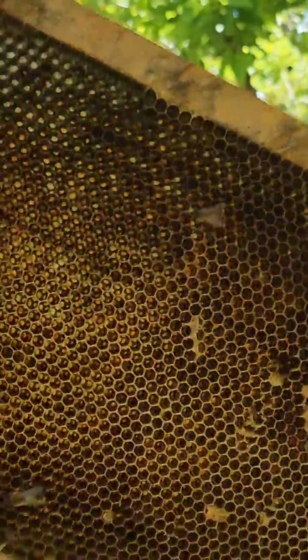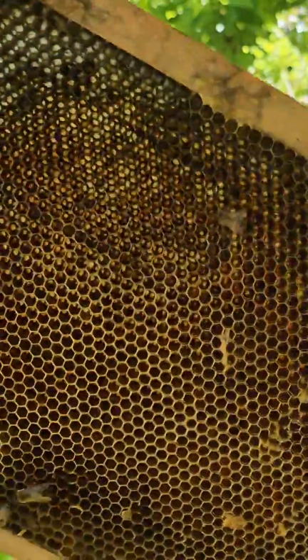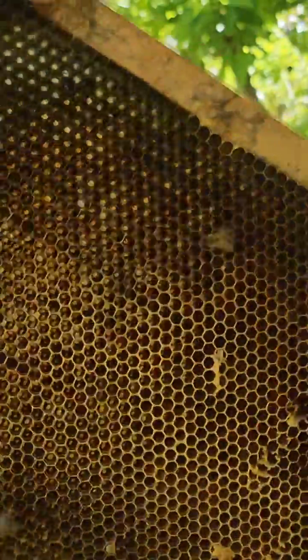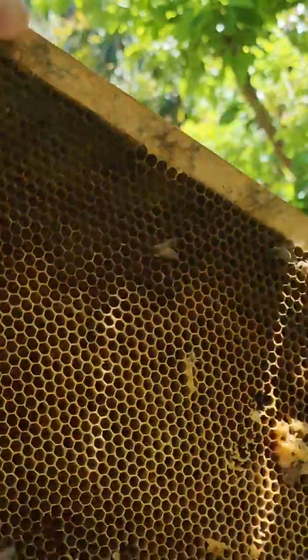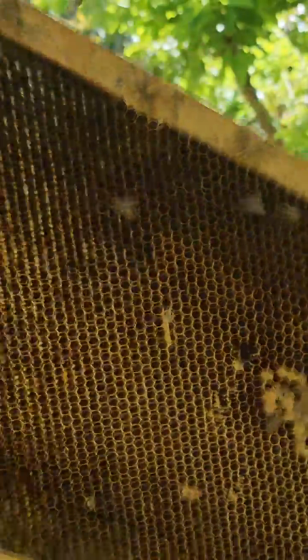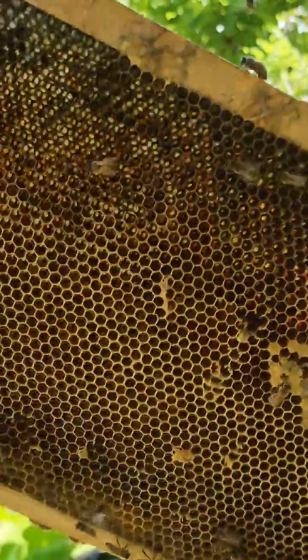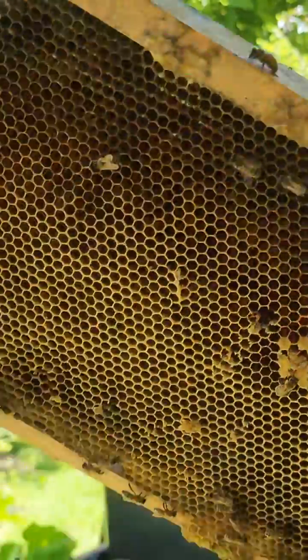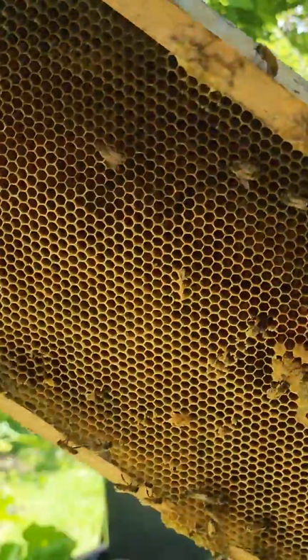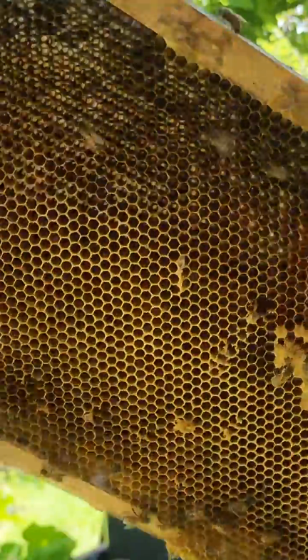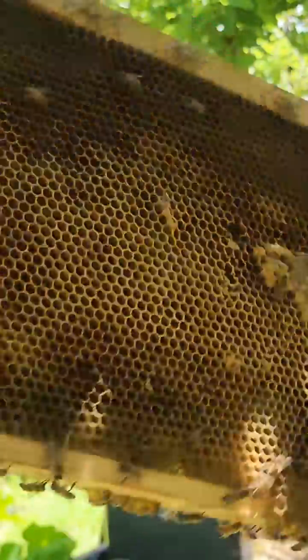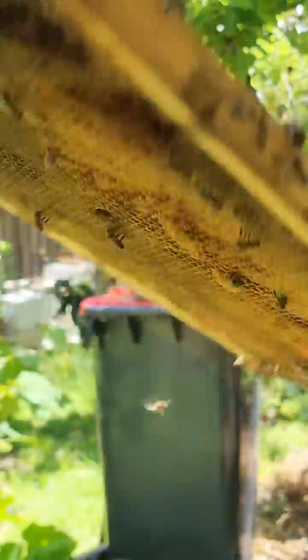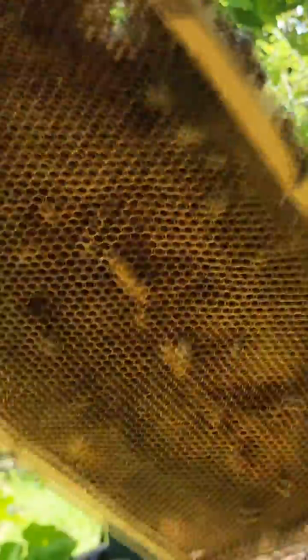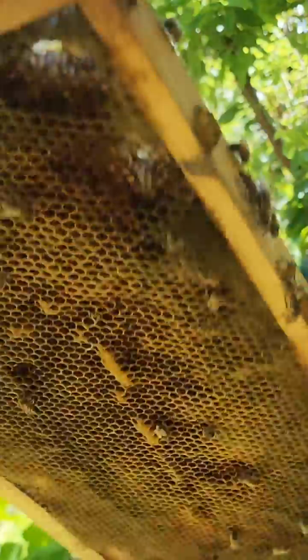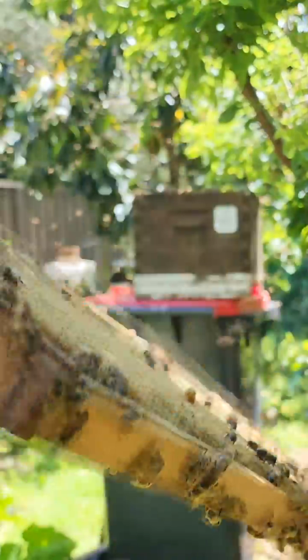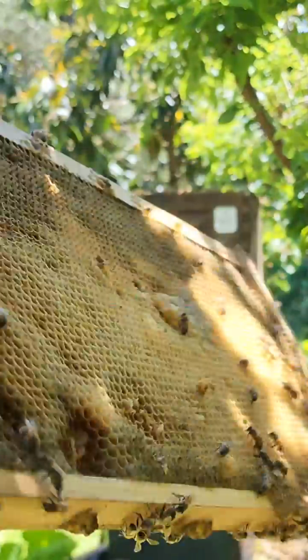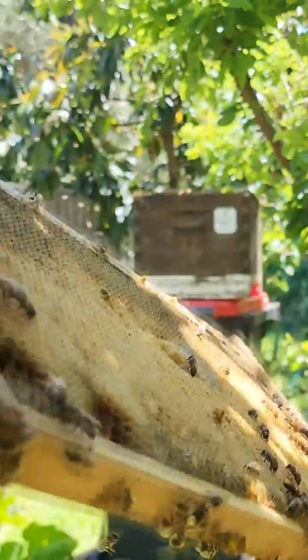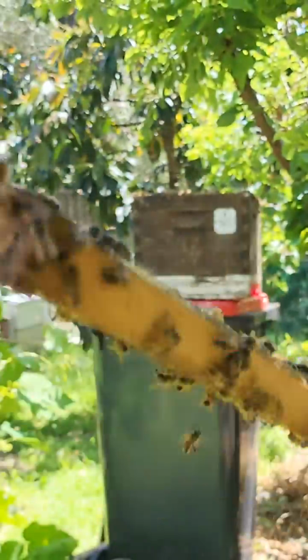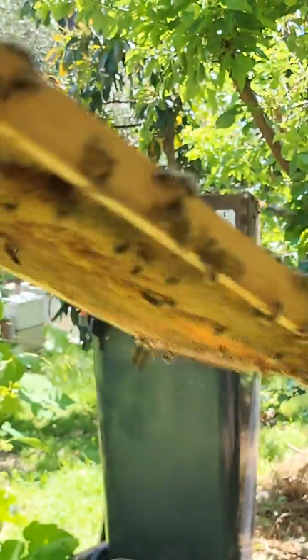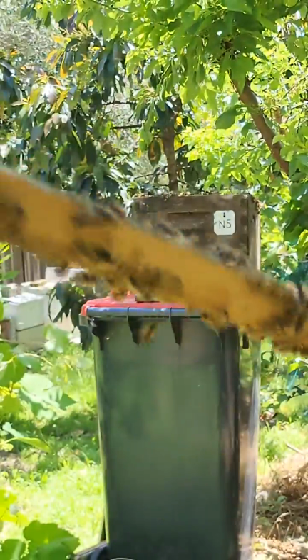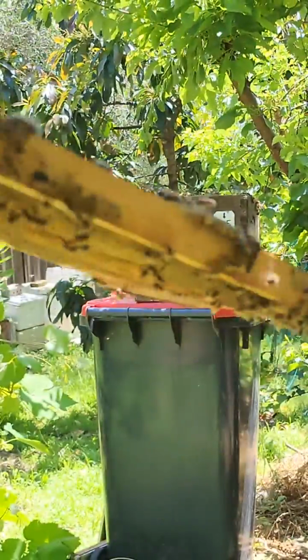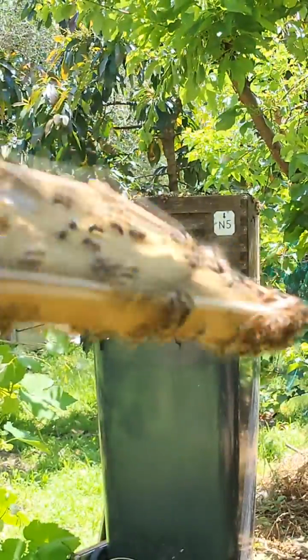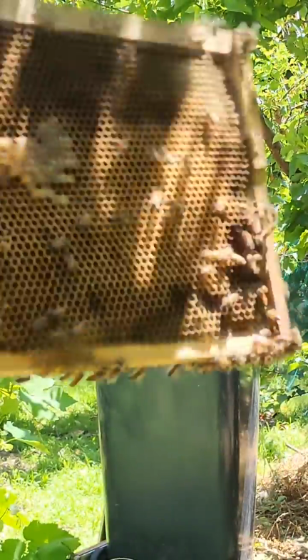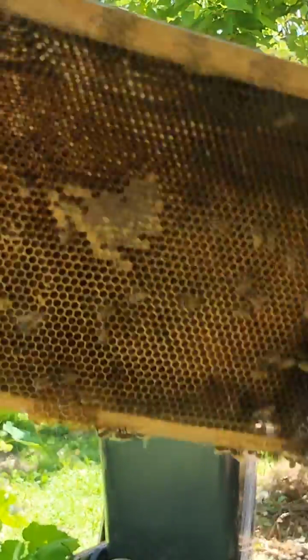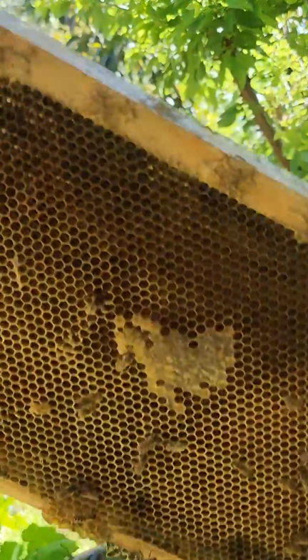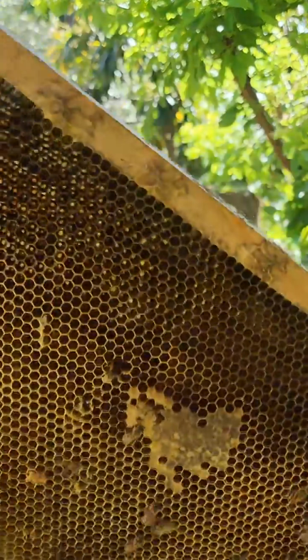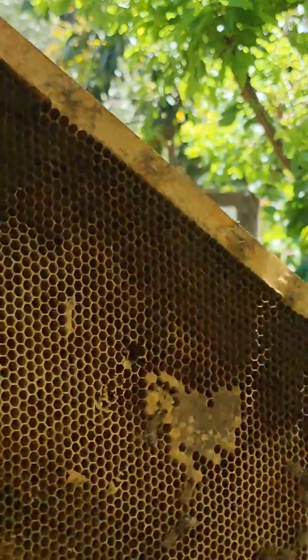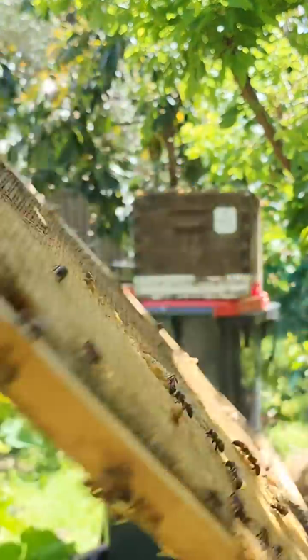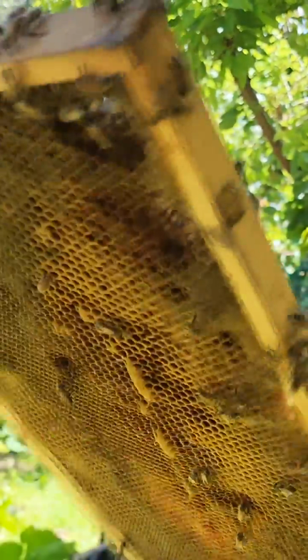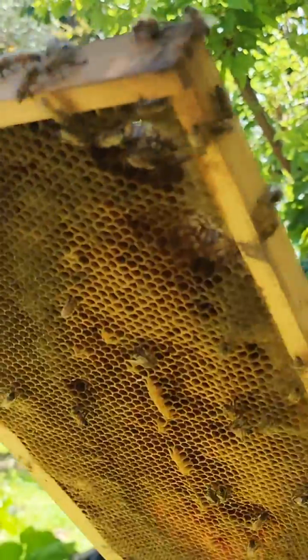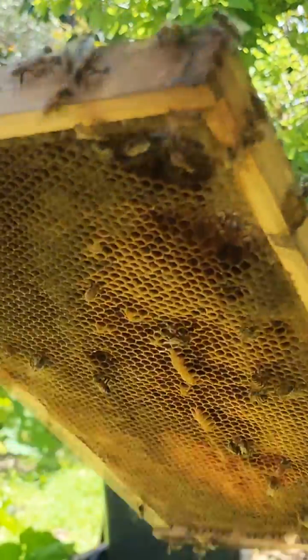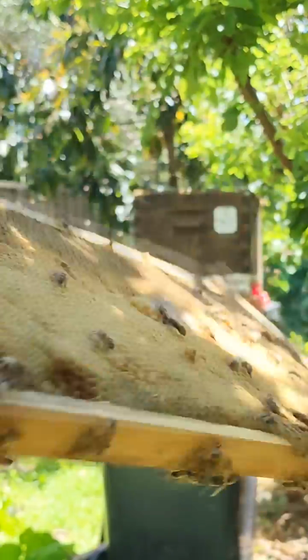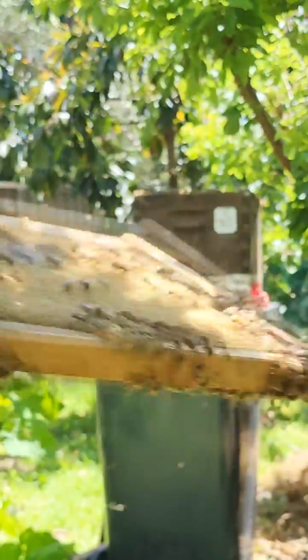We'll put another frame of bees in there, a bit of honeycomb and a few bees on it.